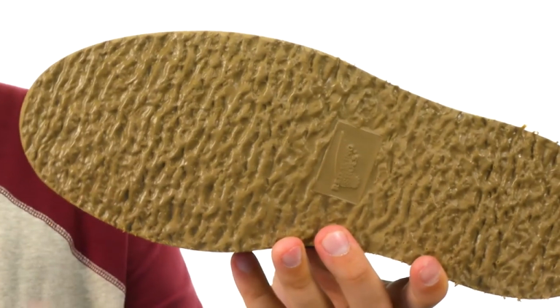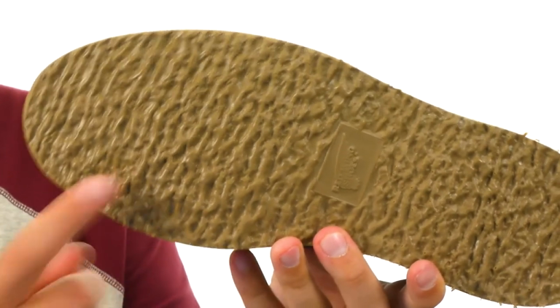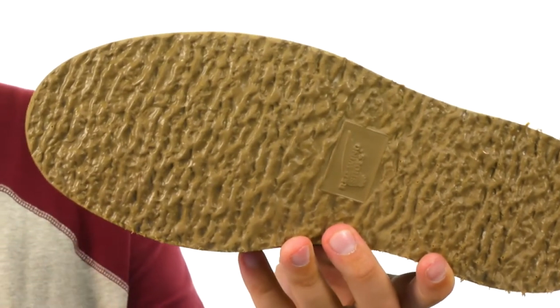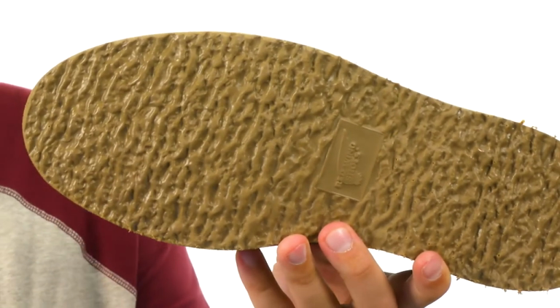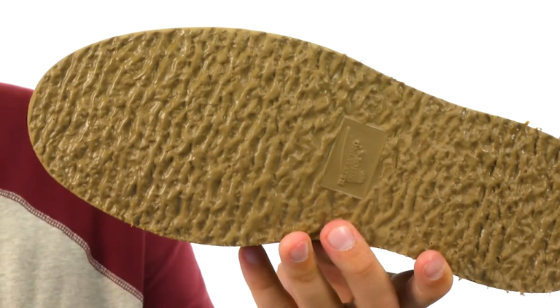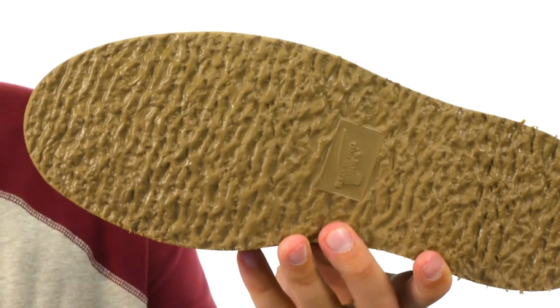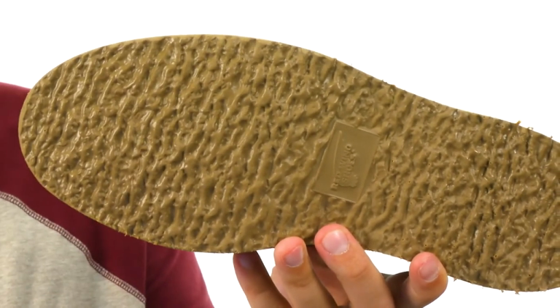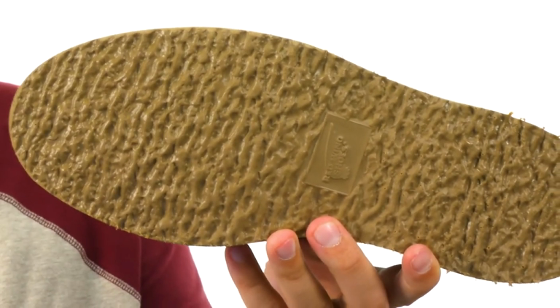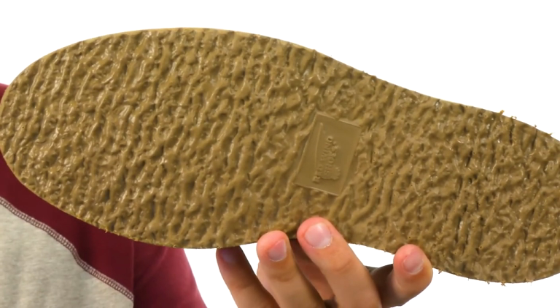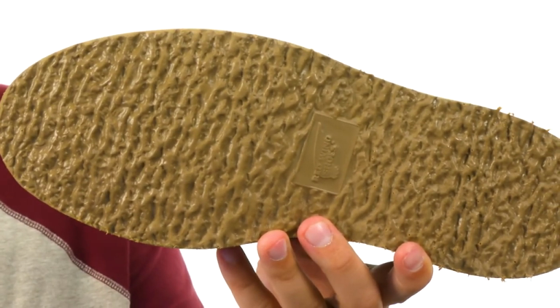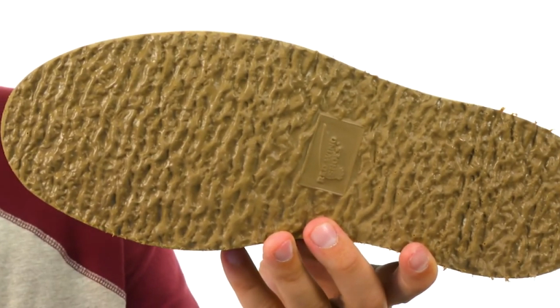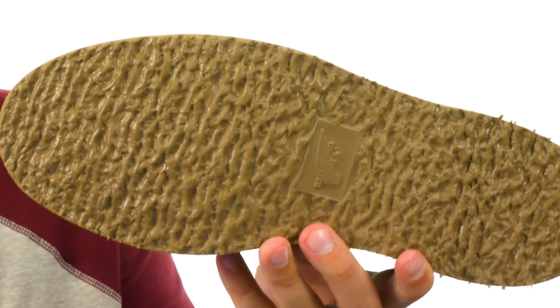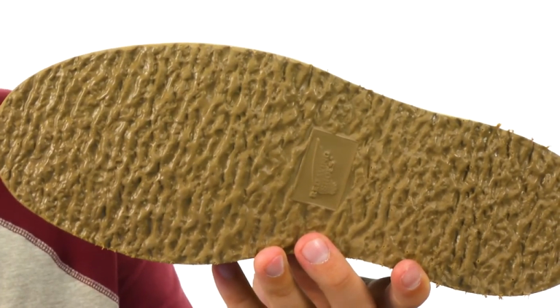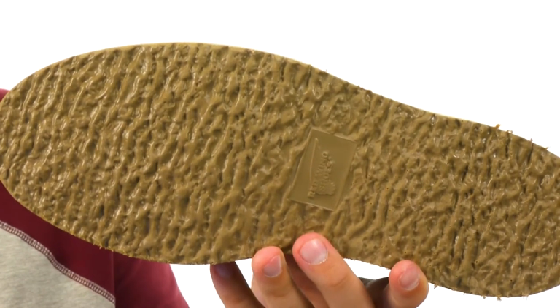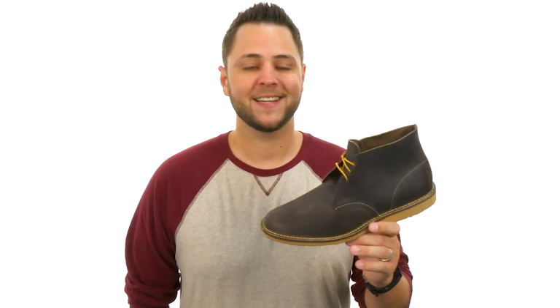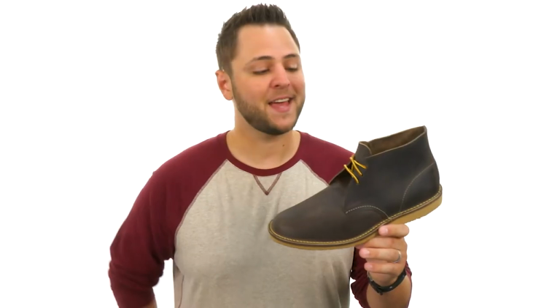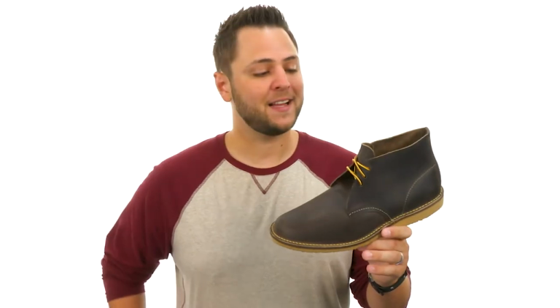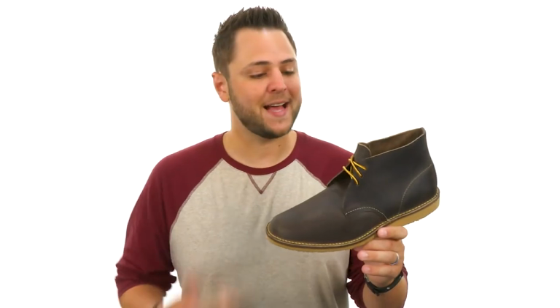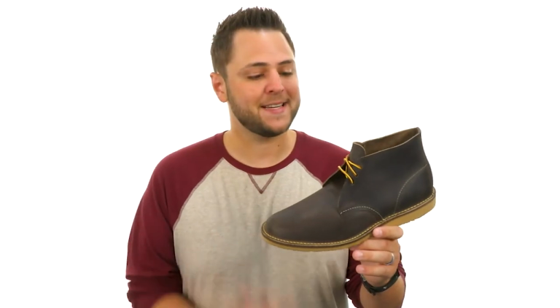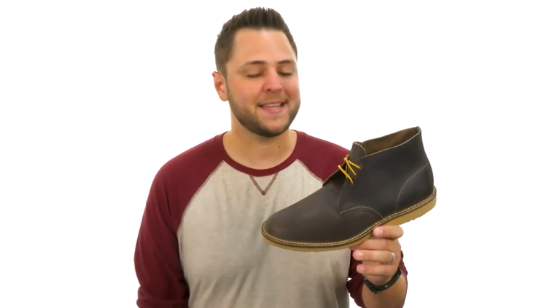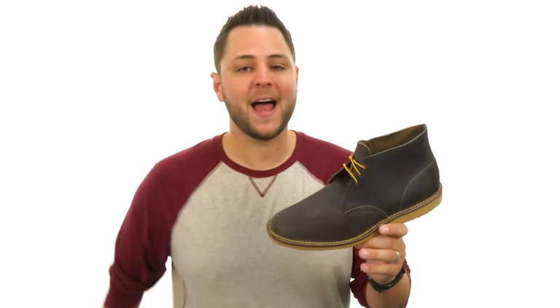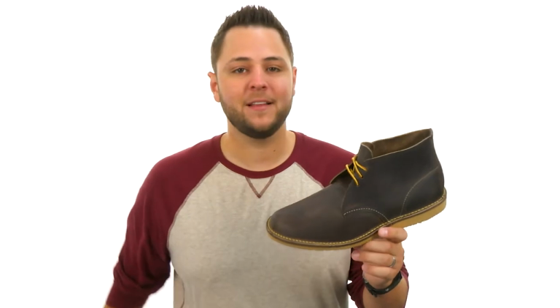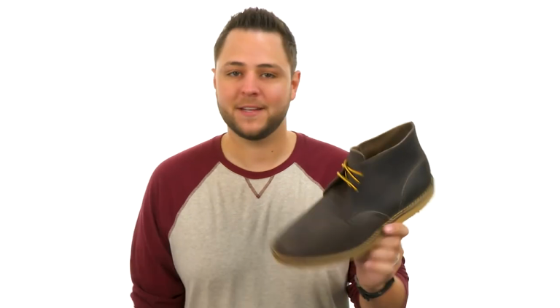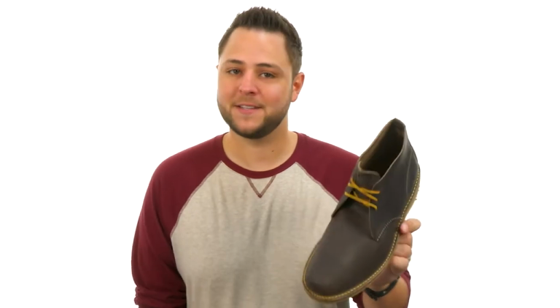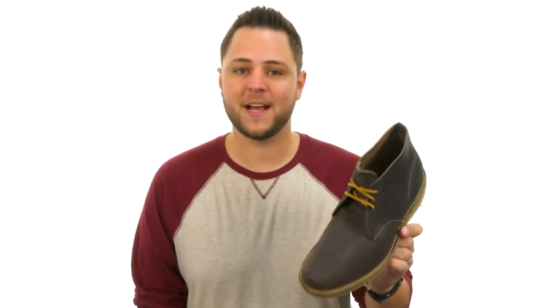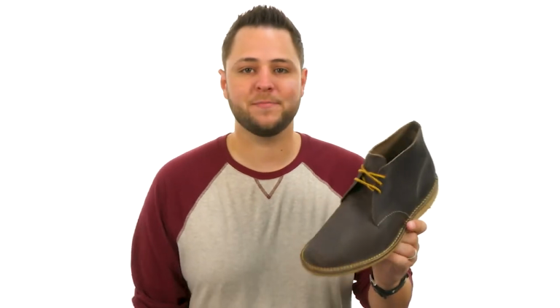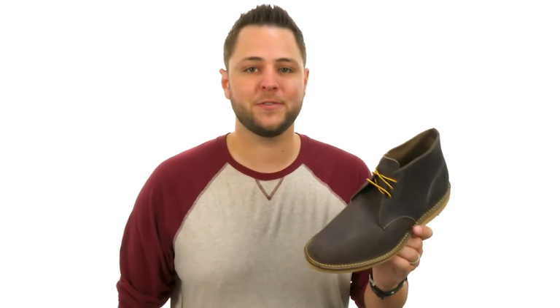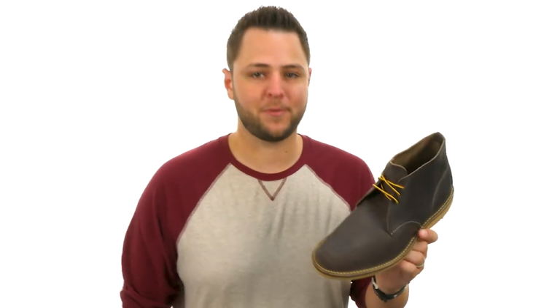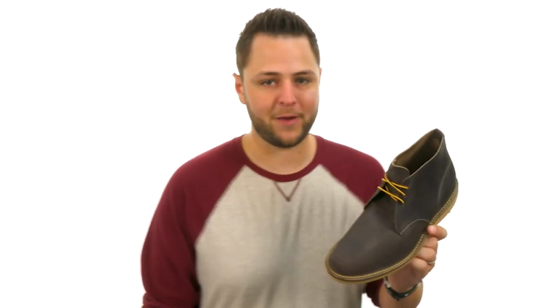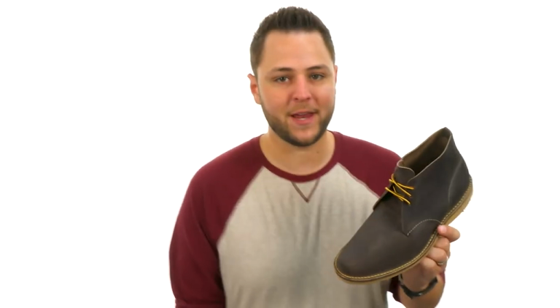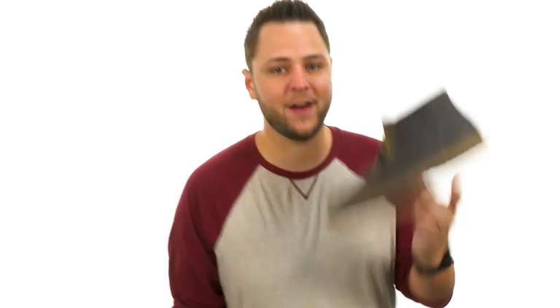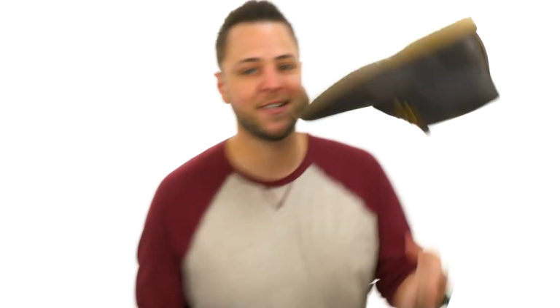You have that sturdy rubber outsole on the bottom. Get that classic style thanks to these awesome boots from Red Wing Heritage.